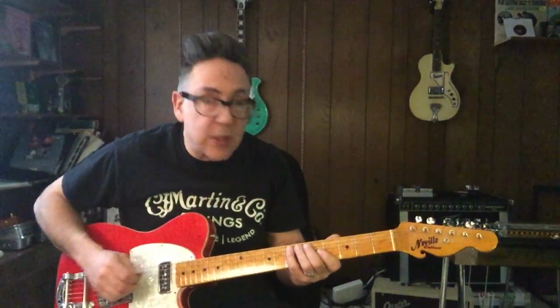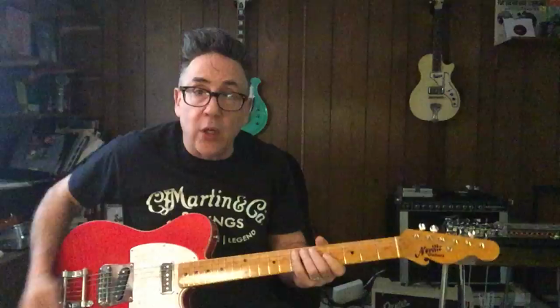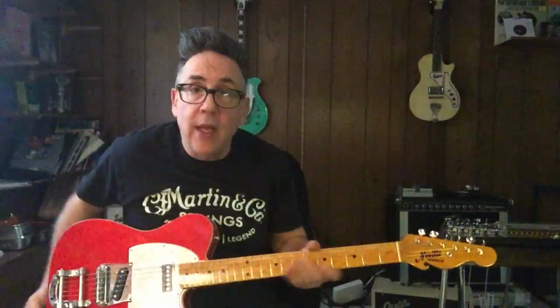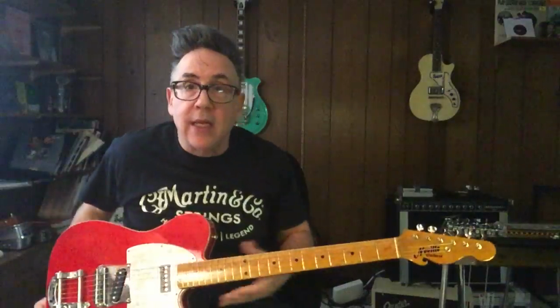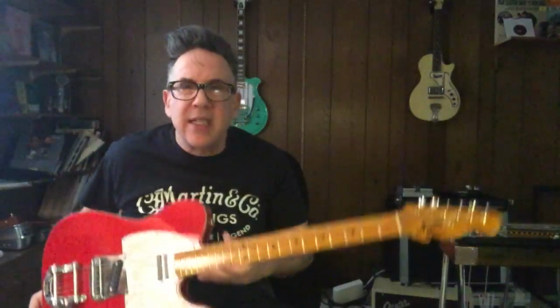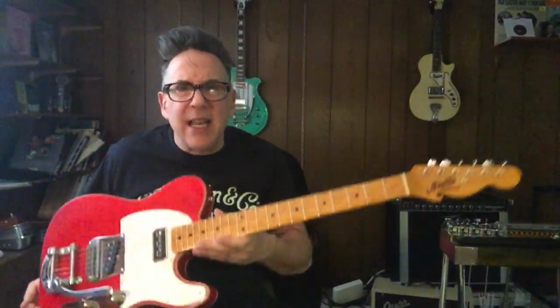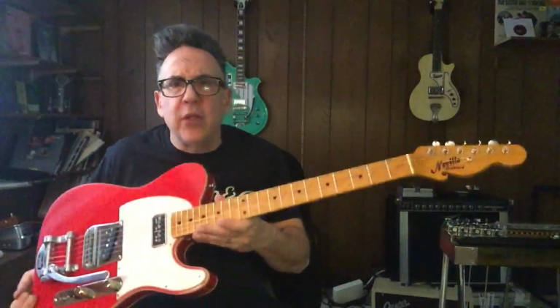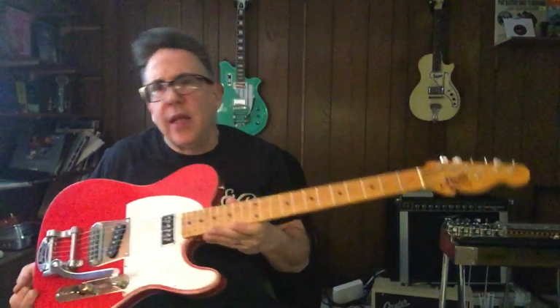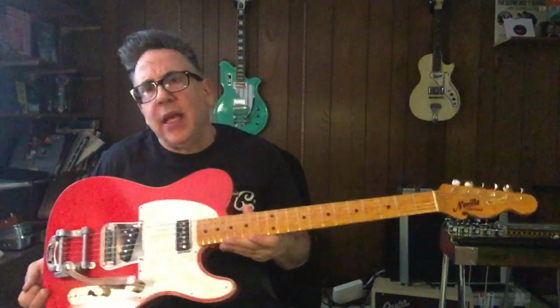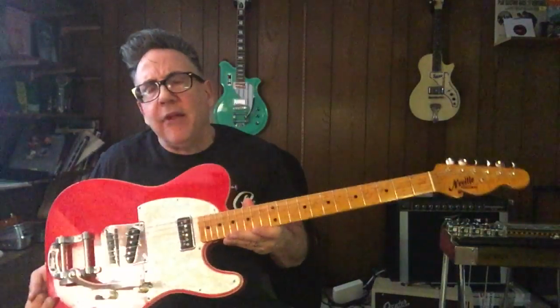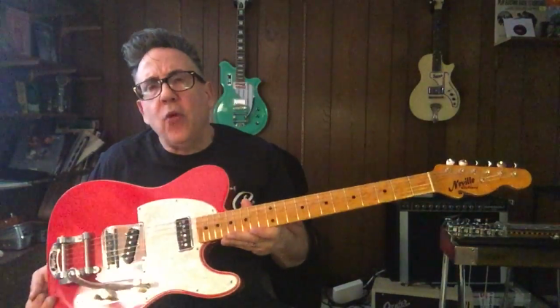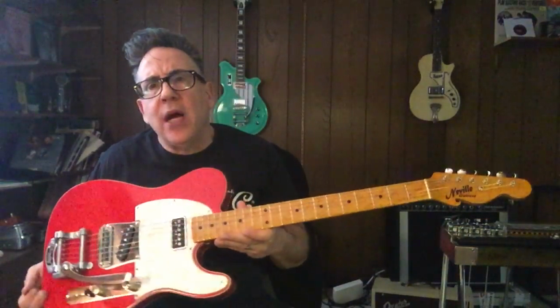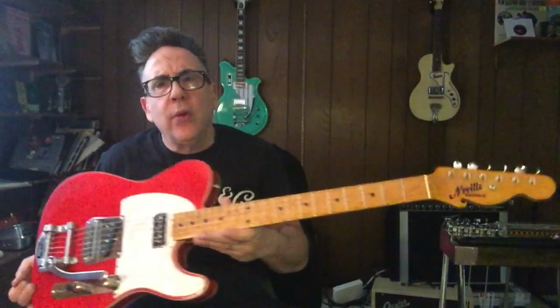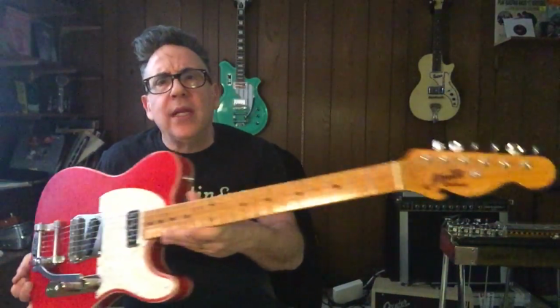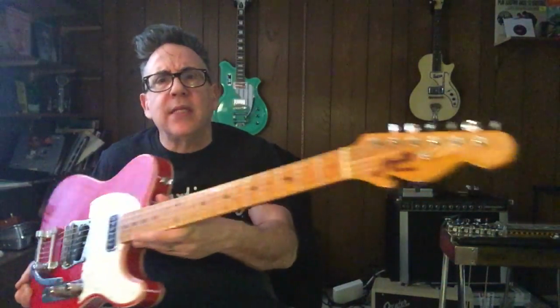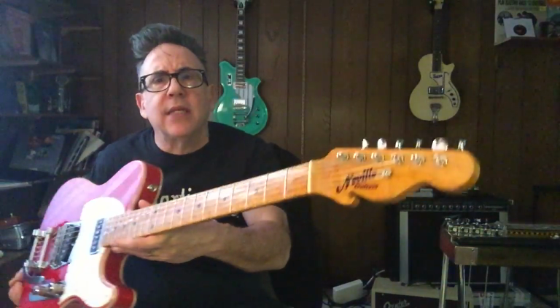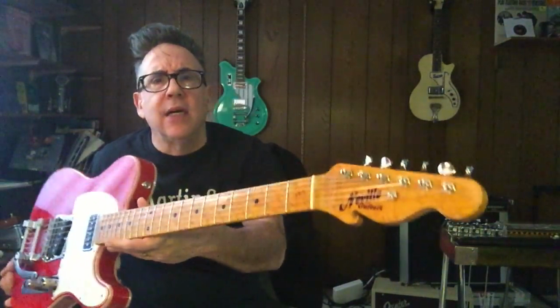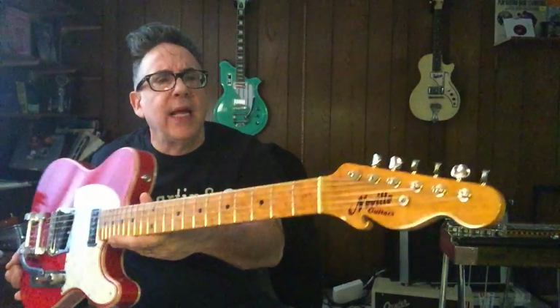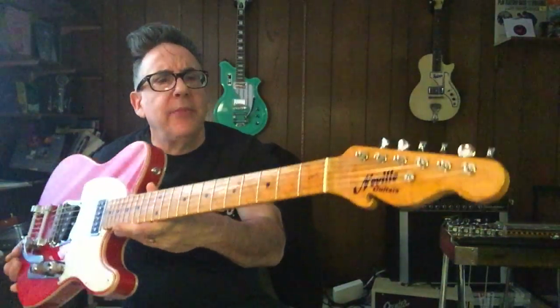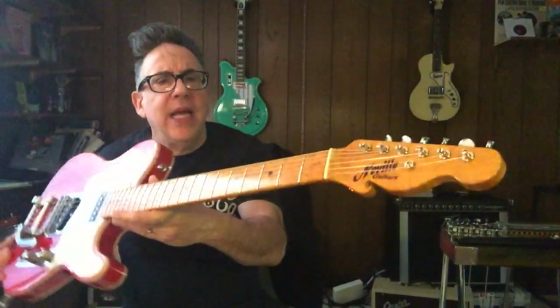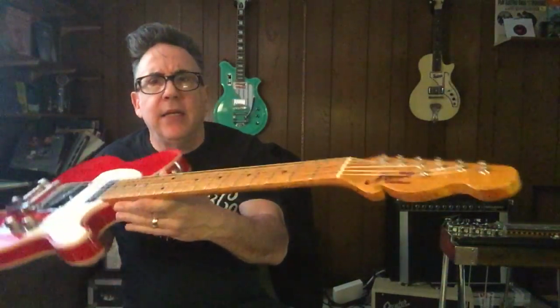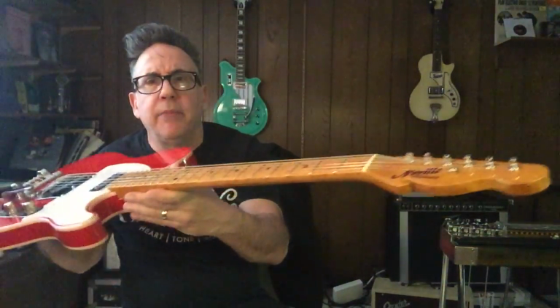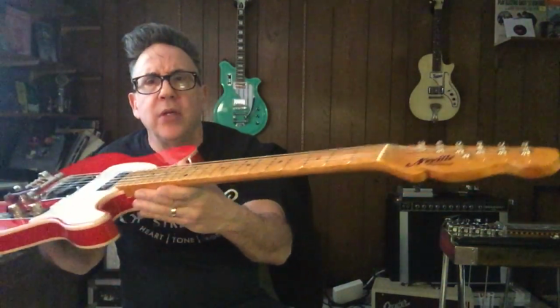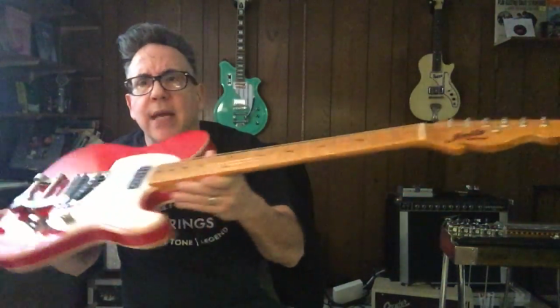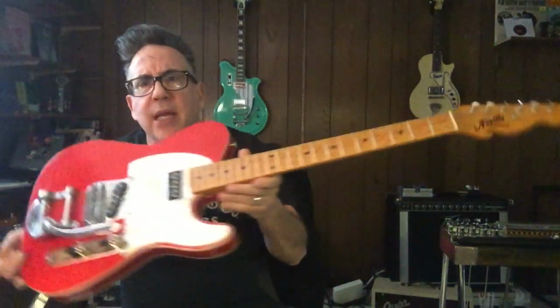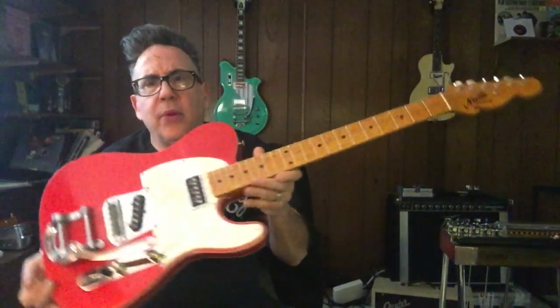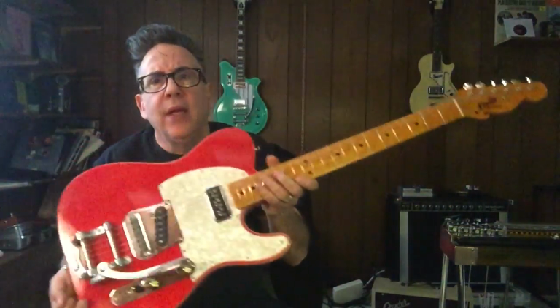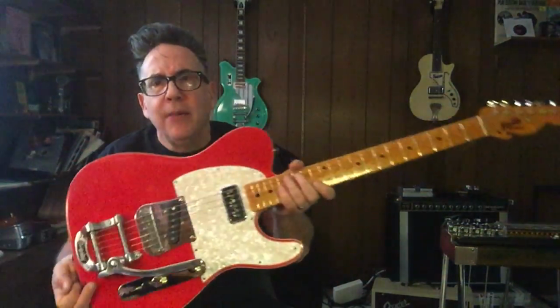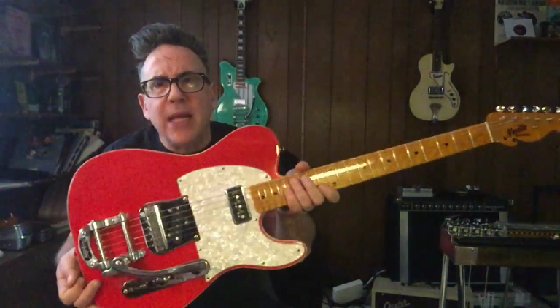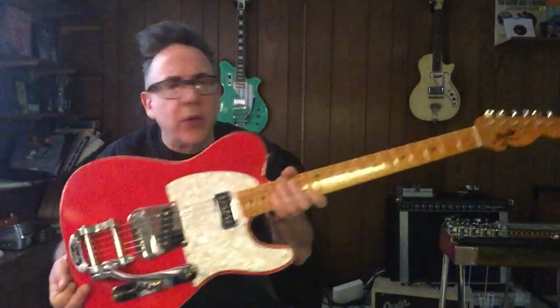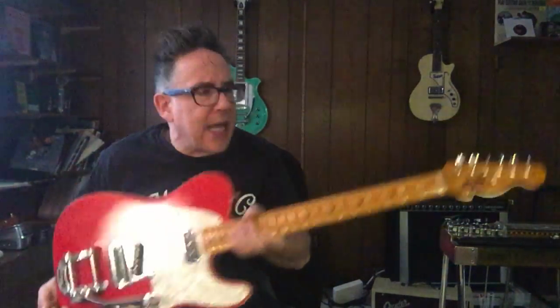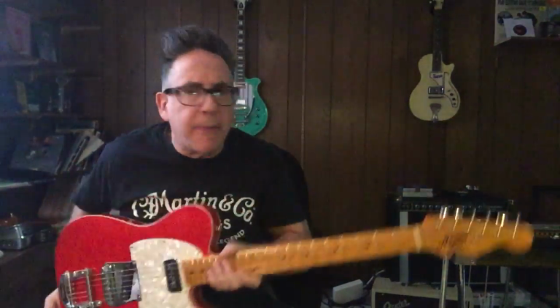First of all, I've got this Neville Tele. I've had it for a while — a really nice guitar. Handmade, bird's eye maple, maple cap.